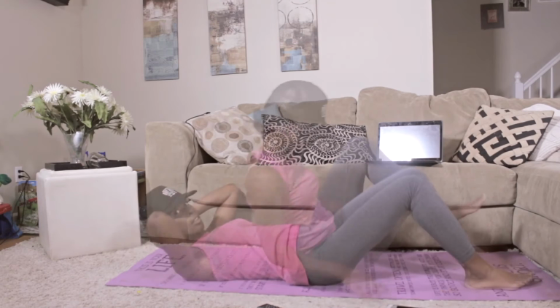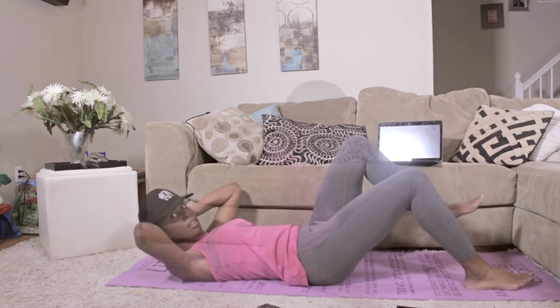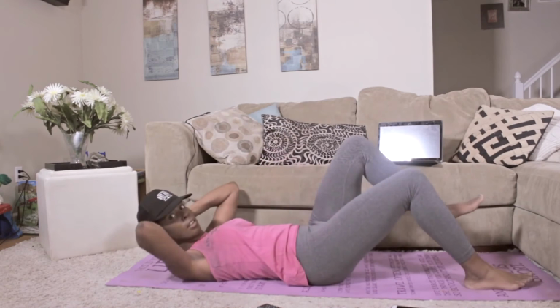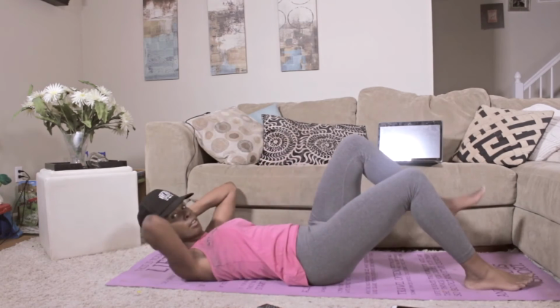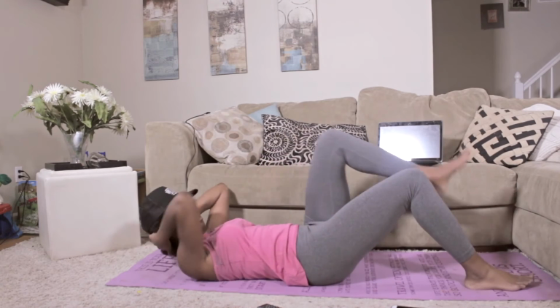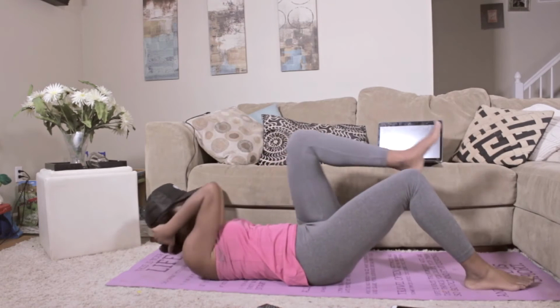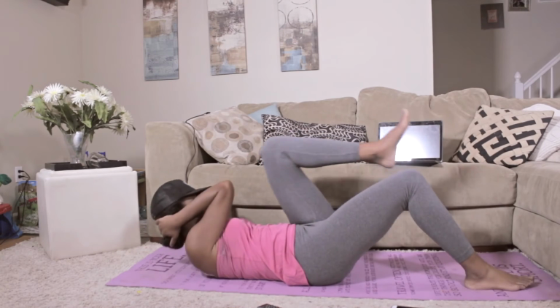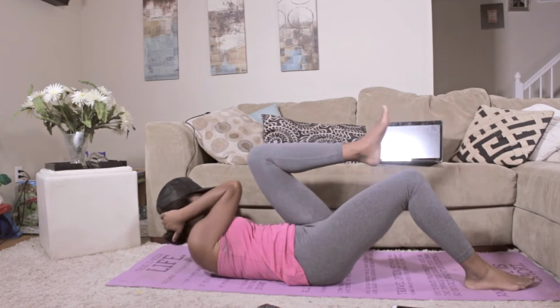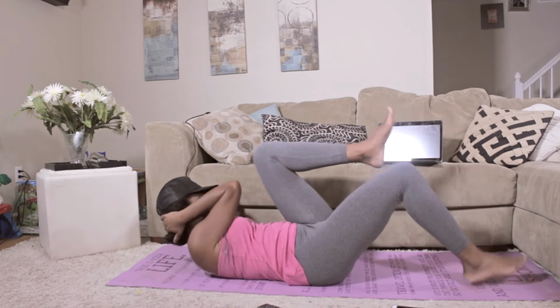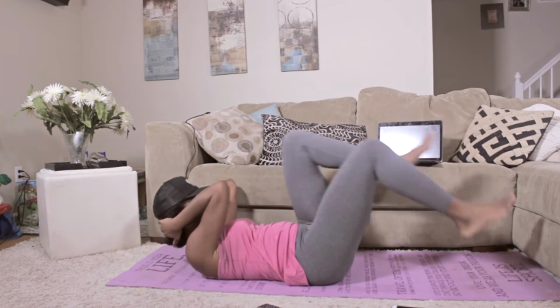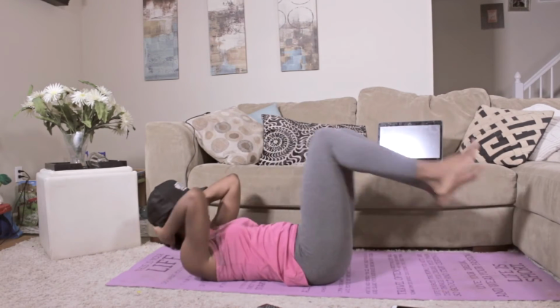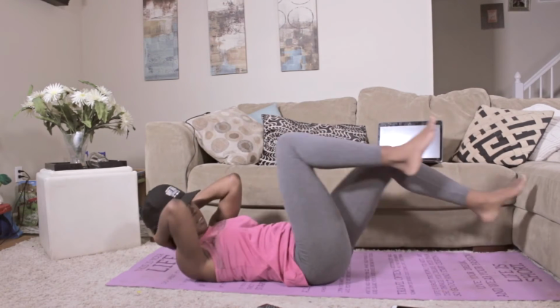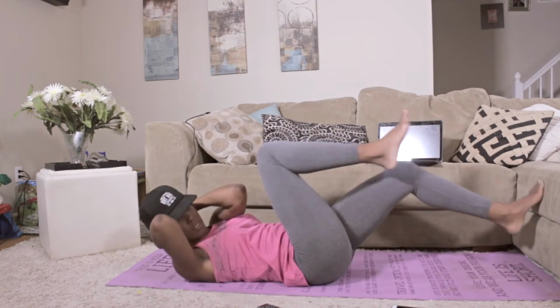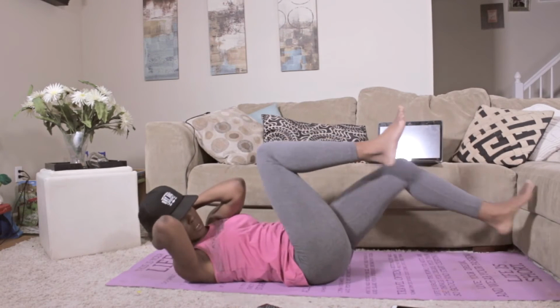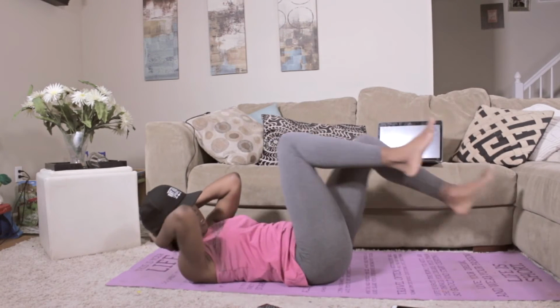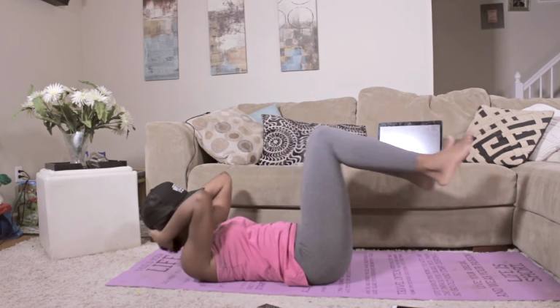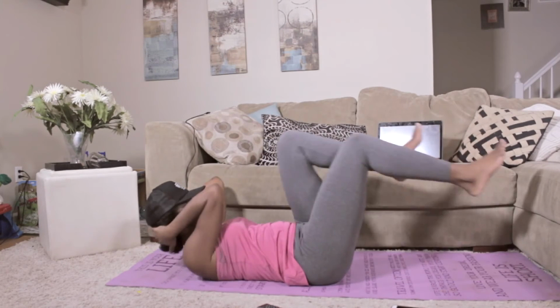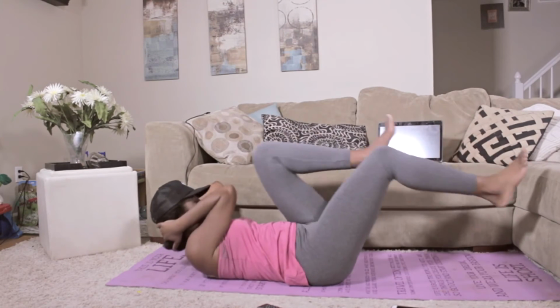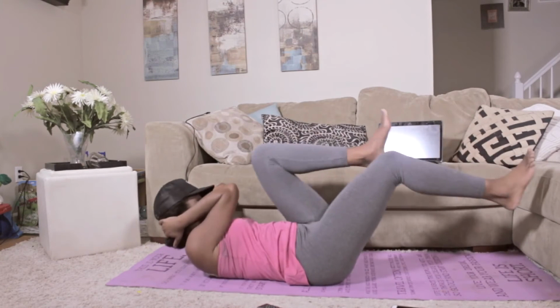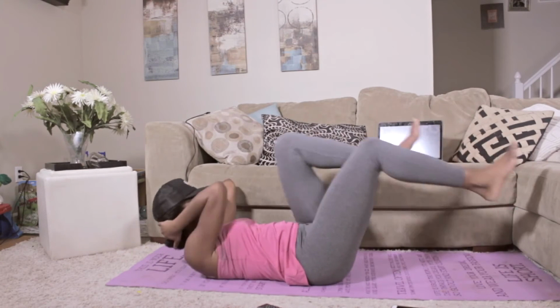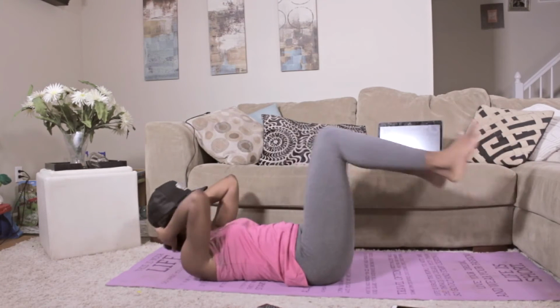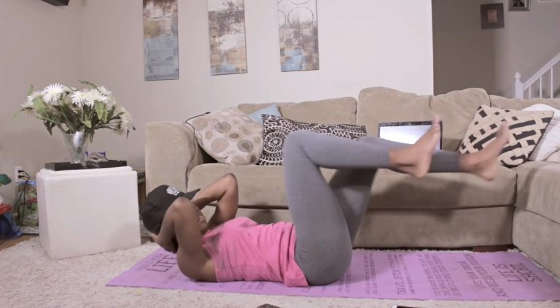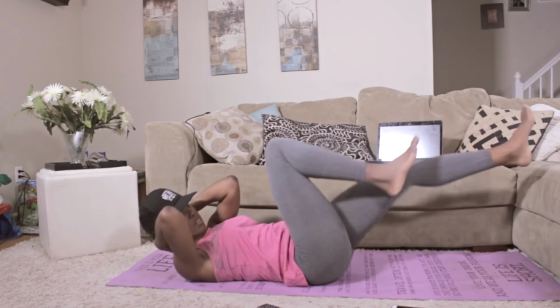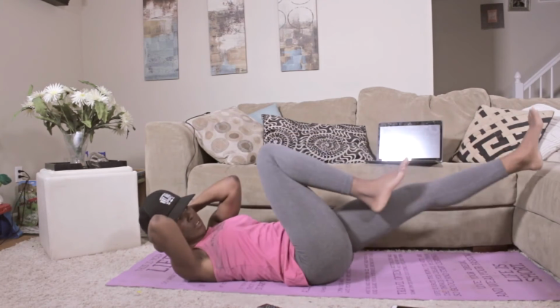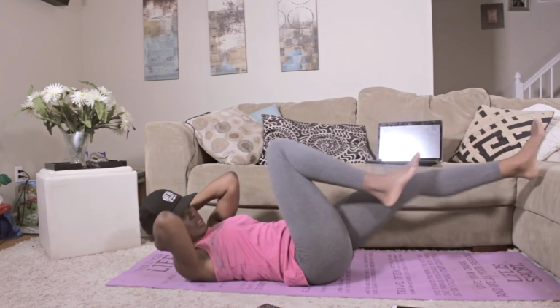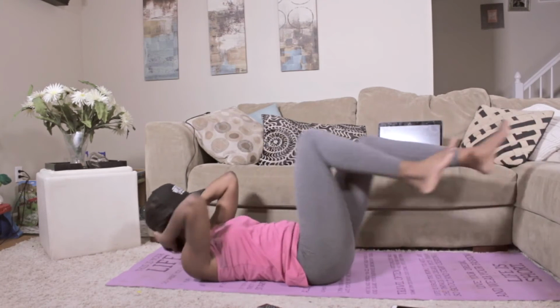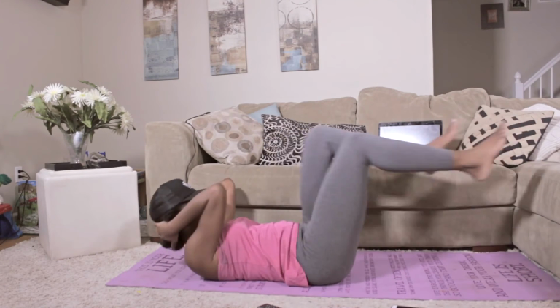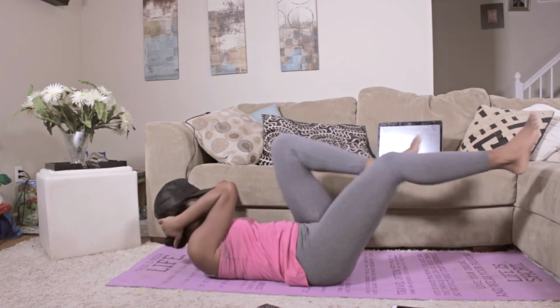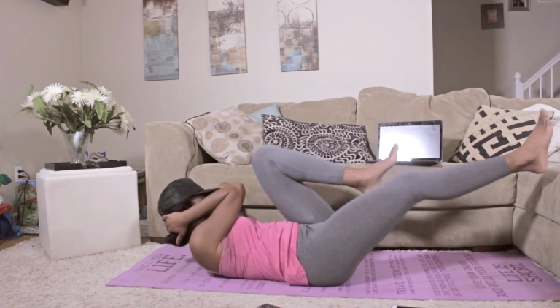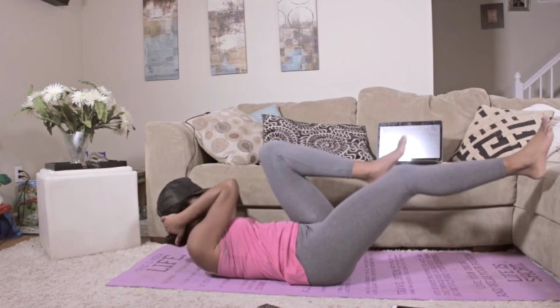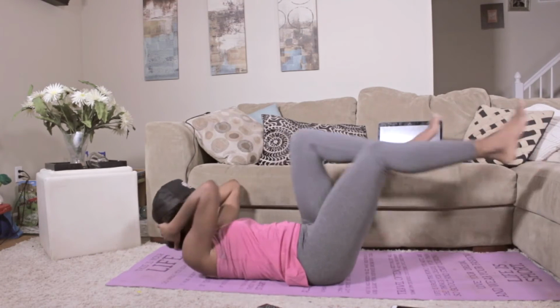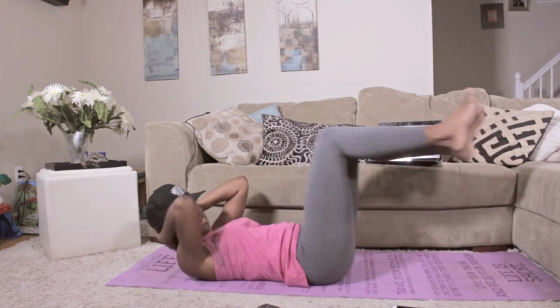And back to those bicycle abs — same number, 20.